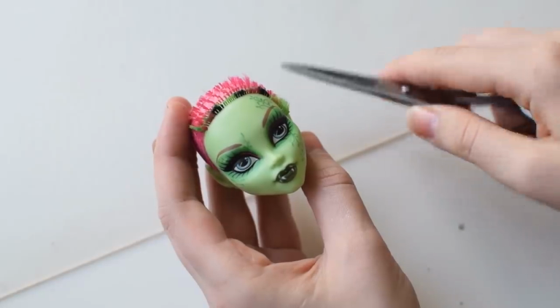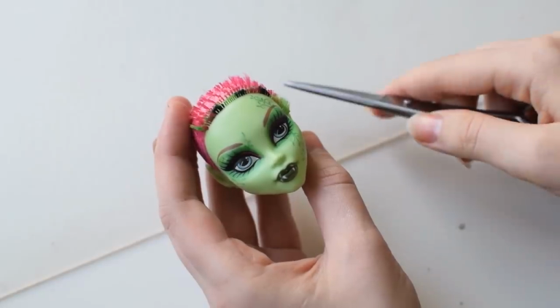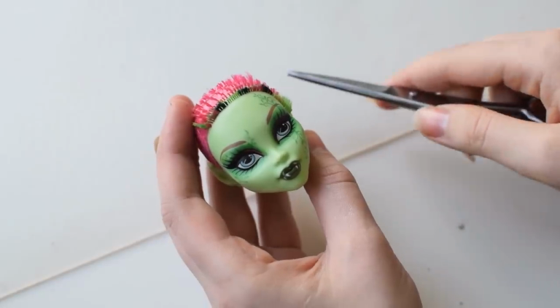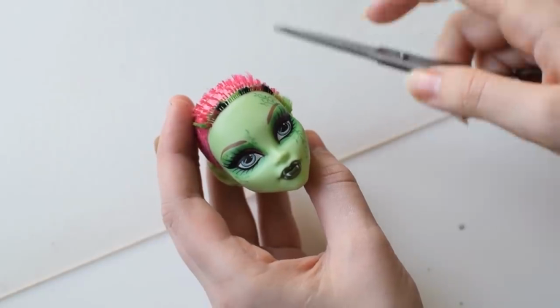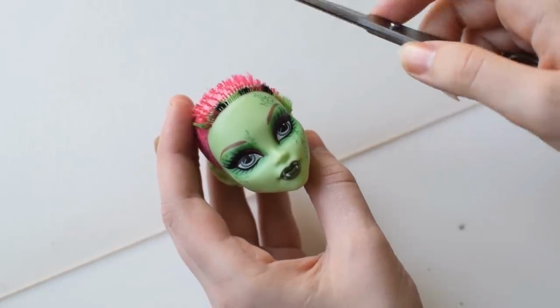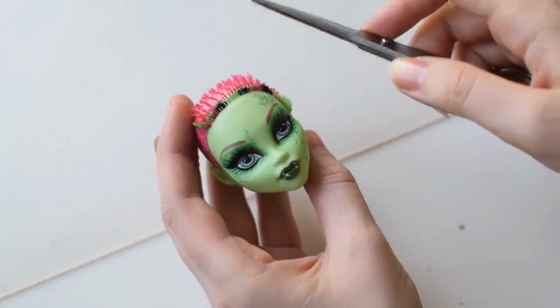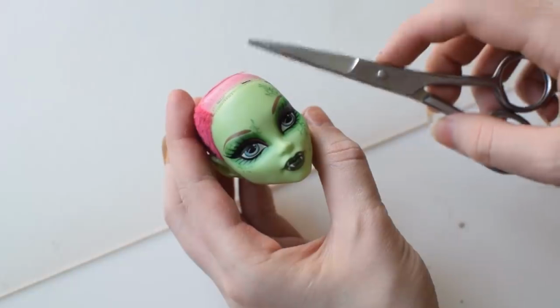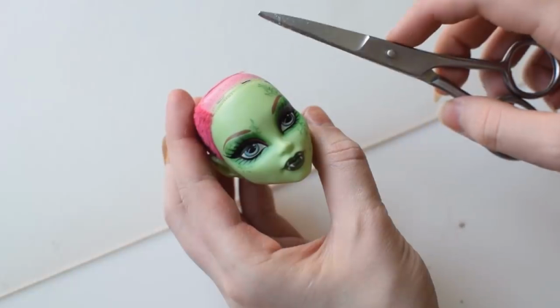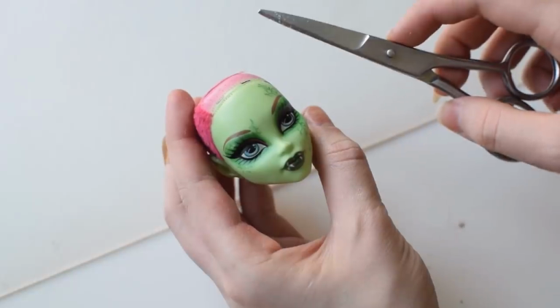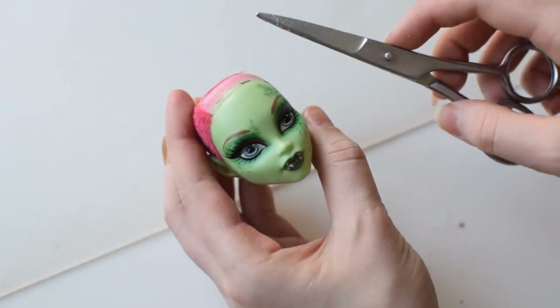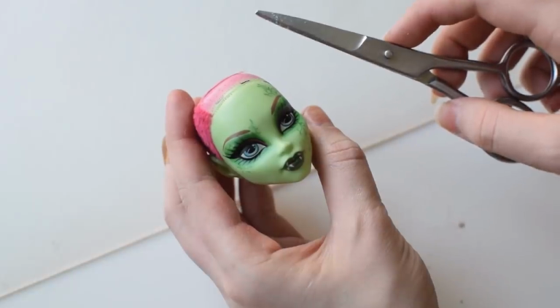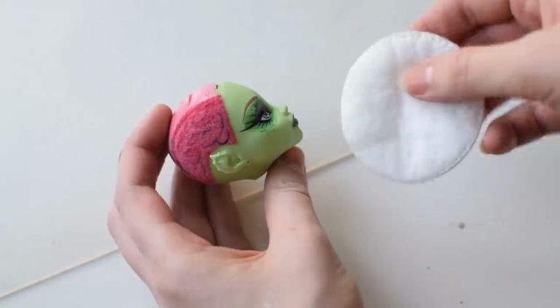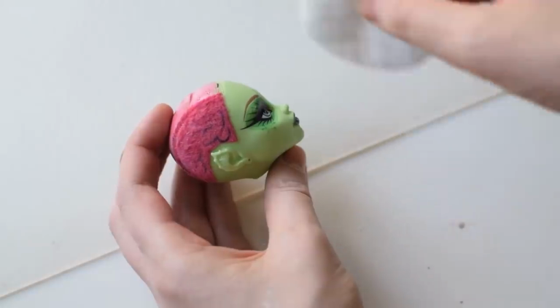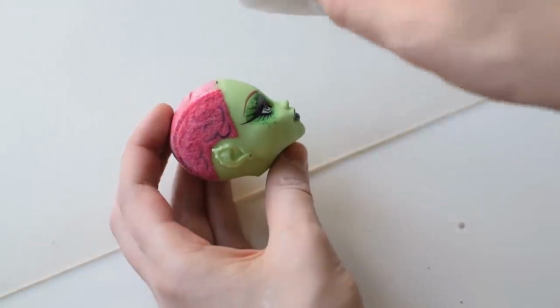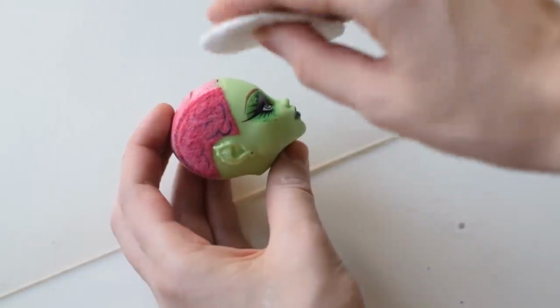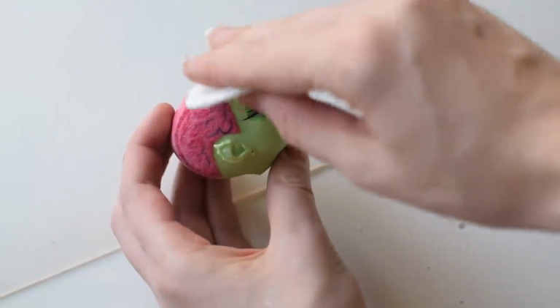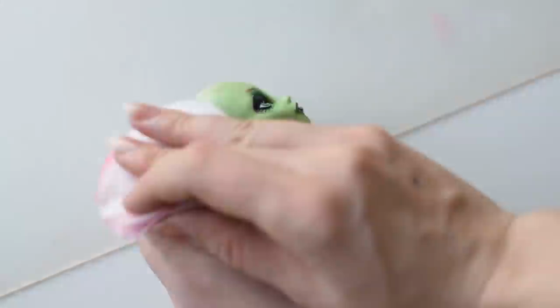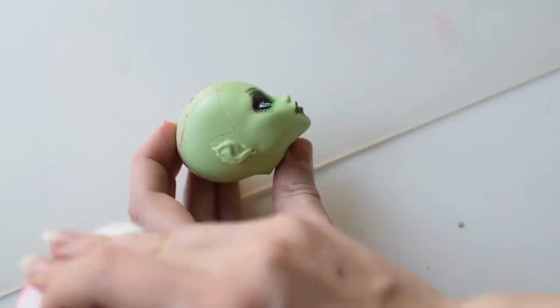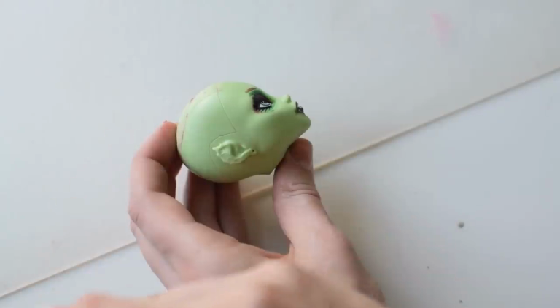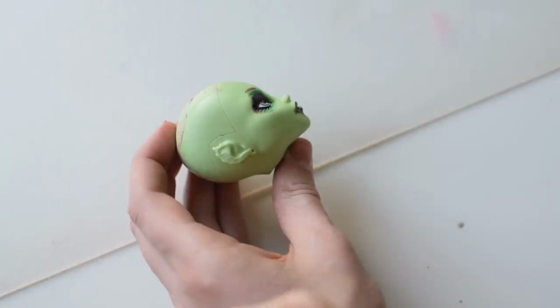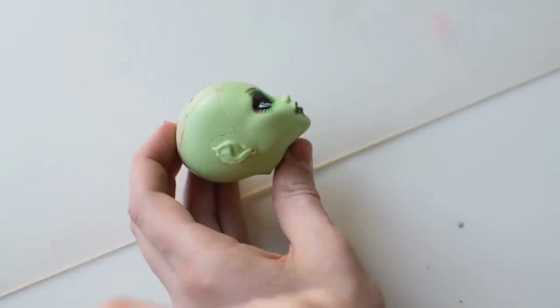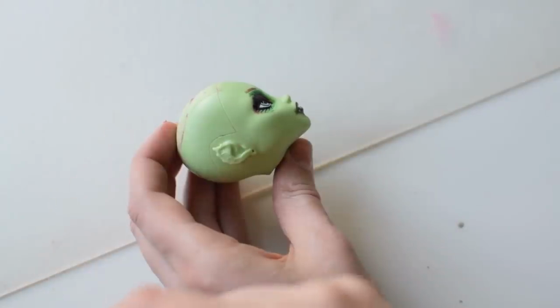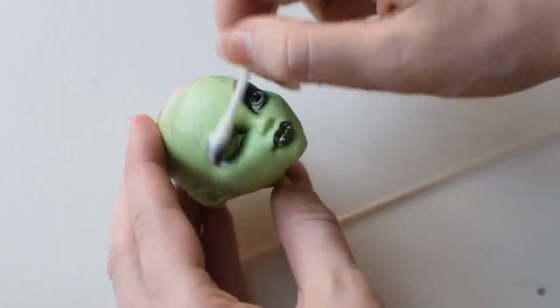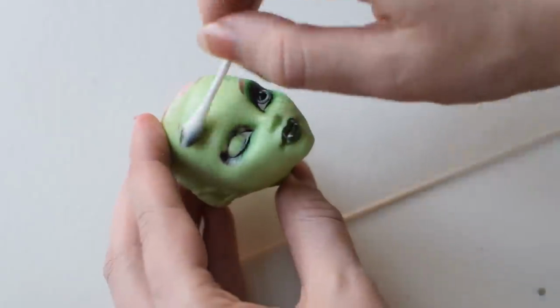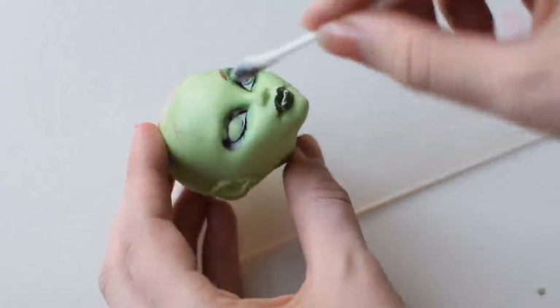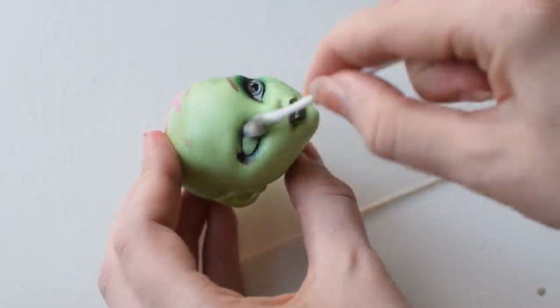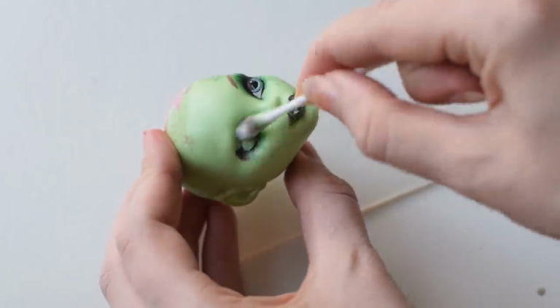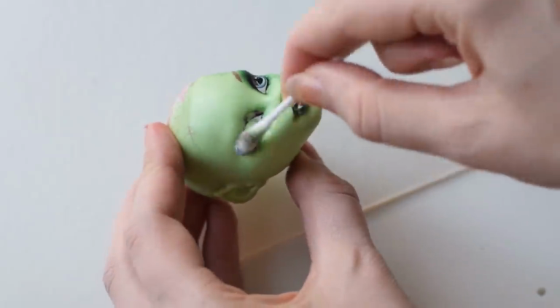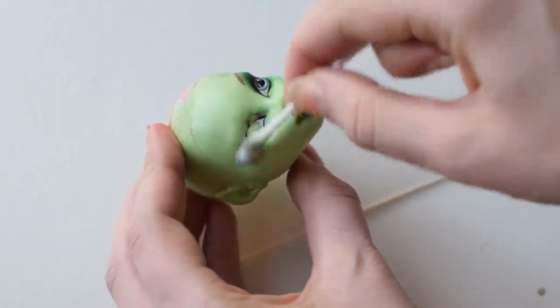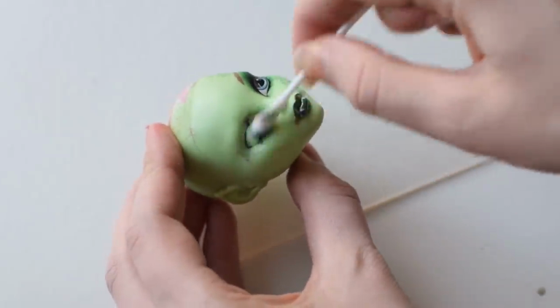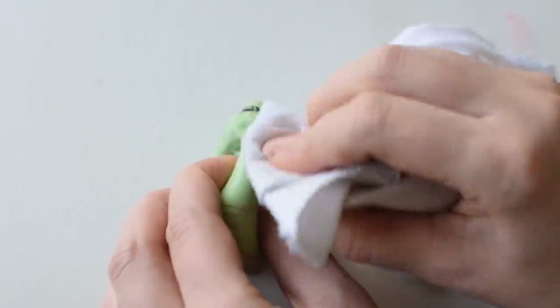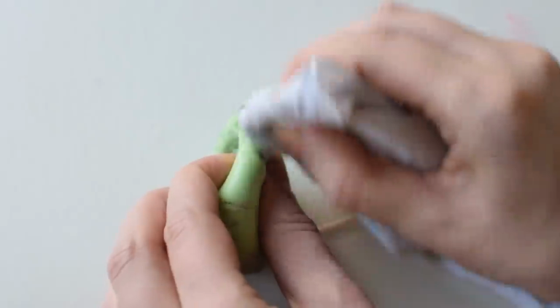I'm preparing the doll as always, warming the head in hot water, removing the hair from inside and wiping off the factory paint with pure acetone.